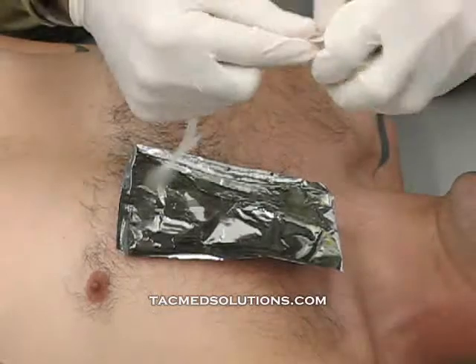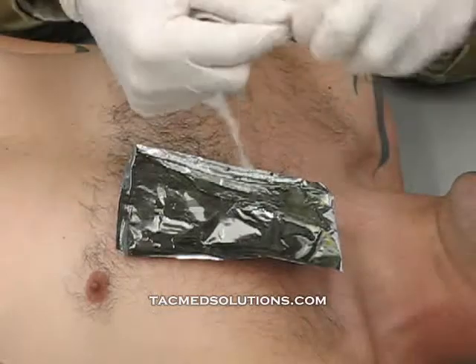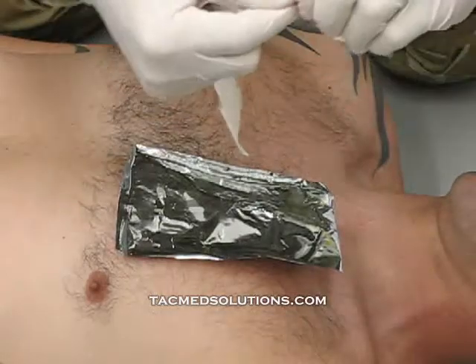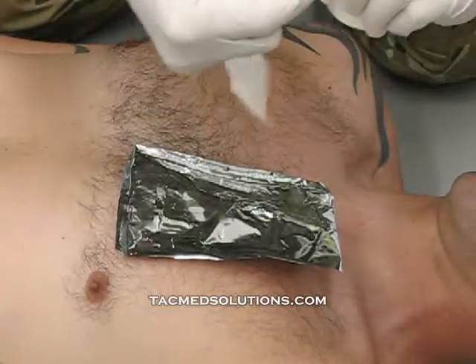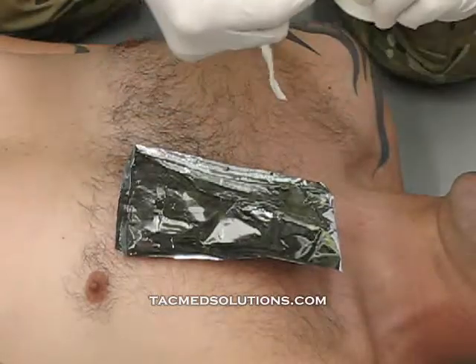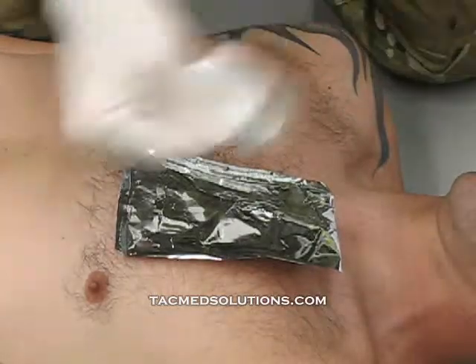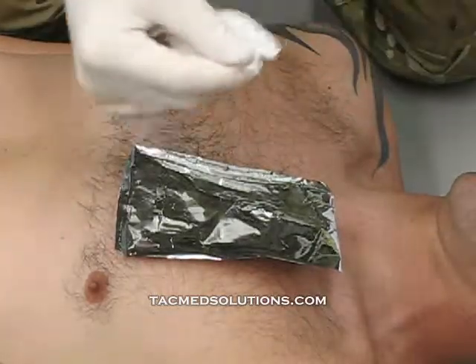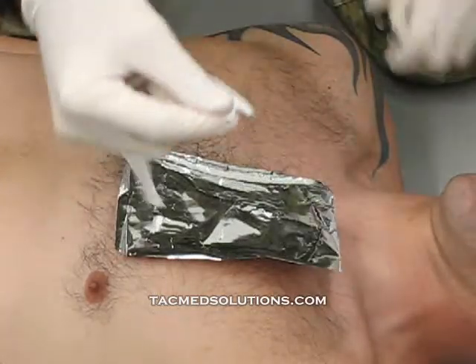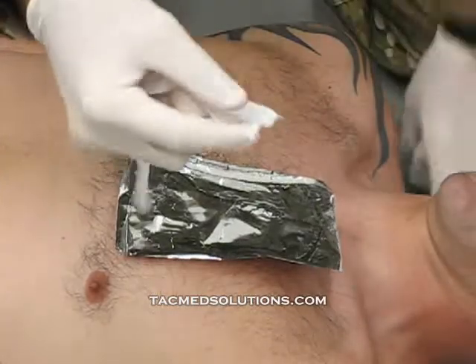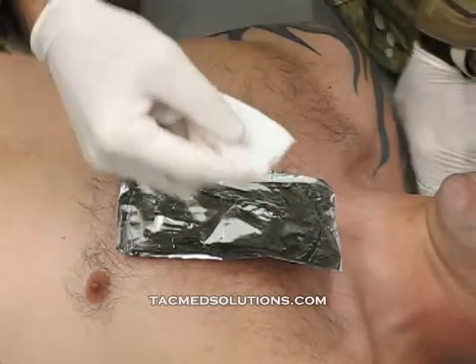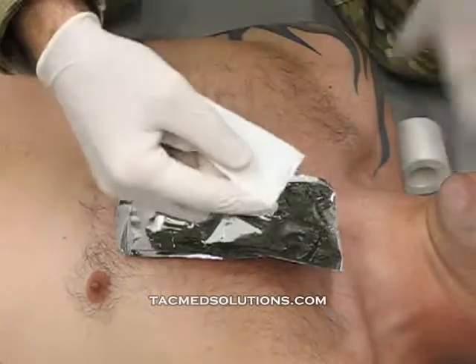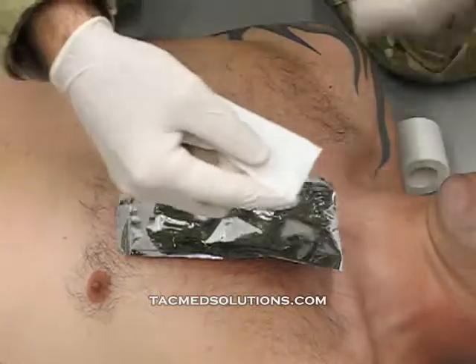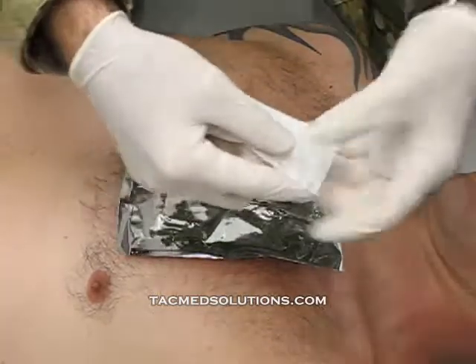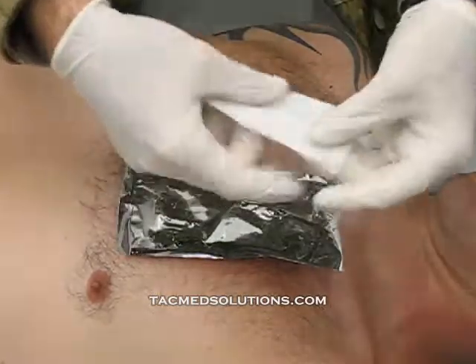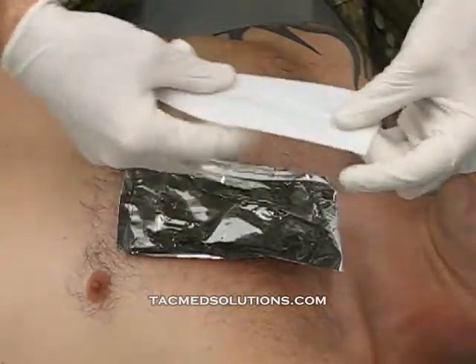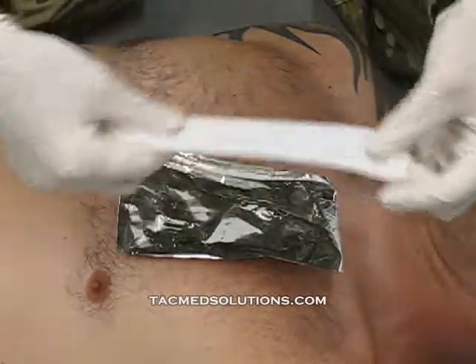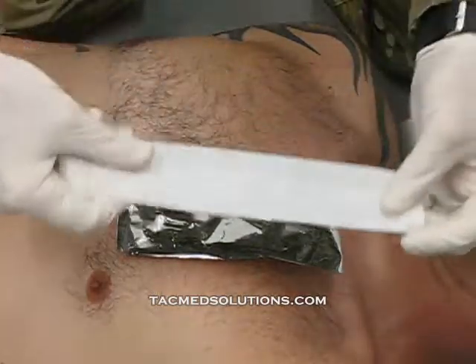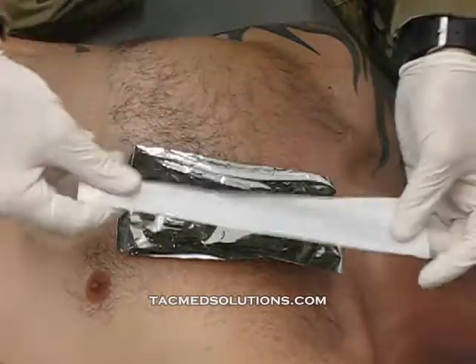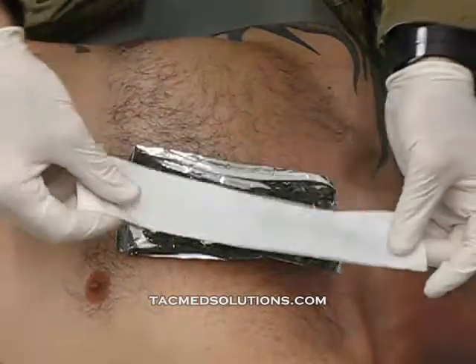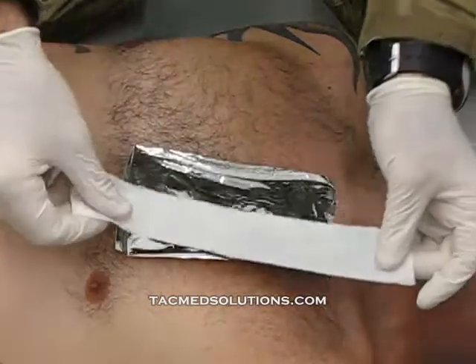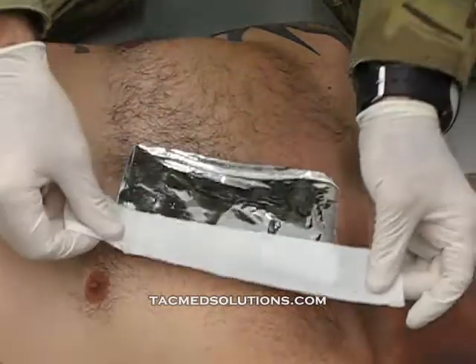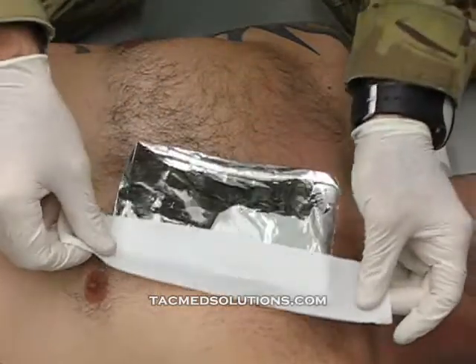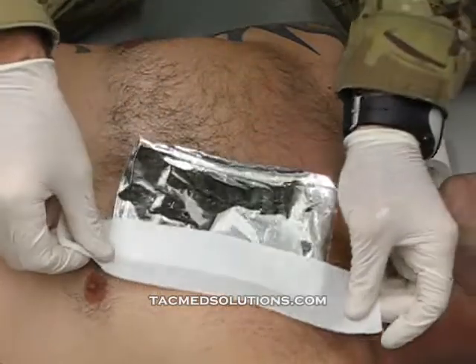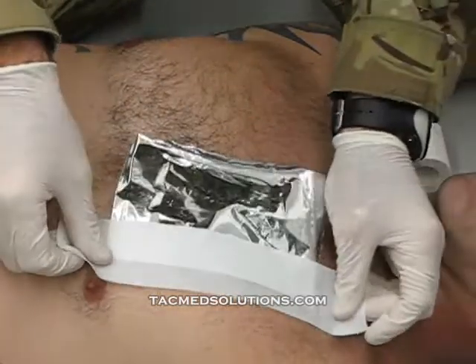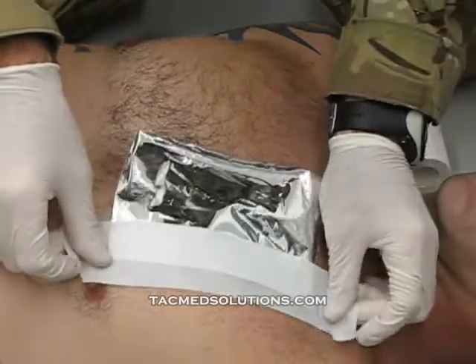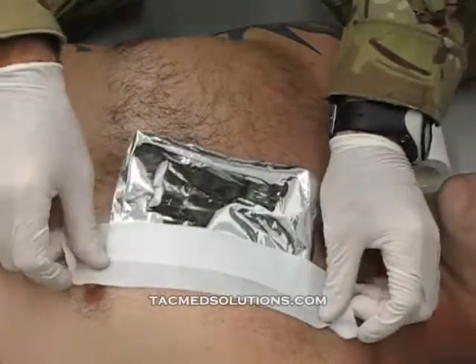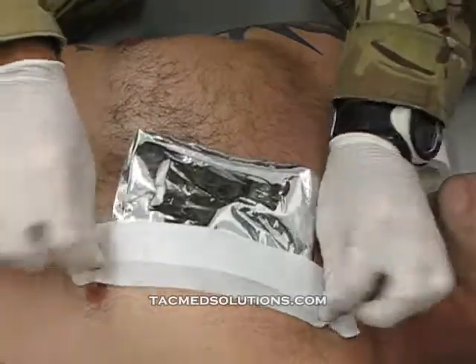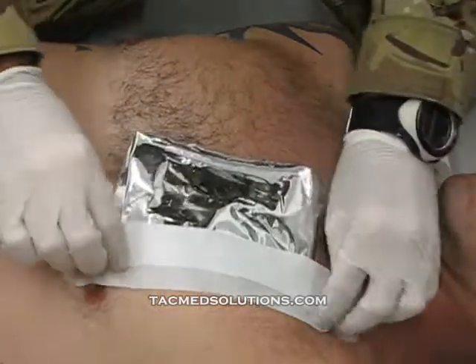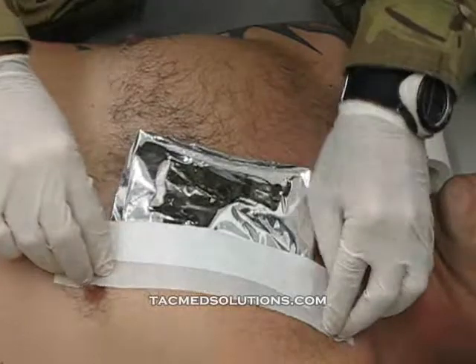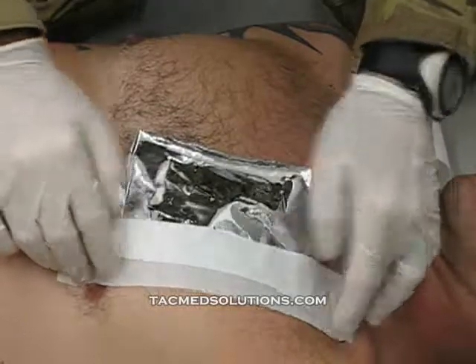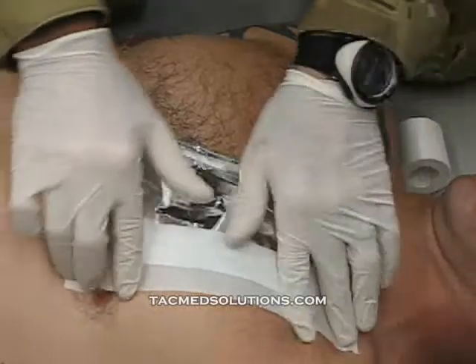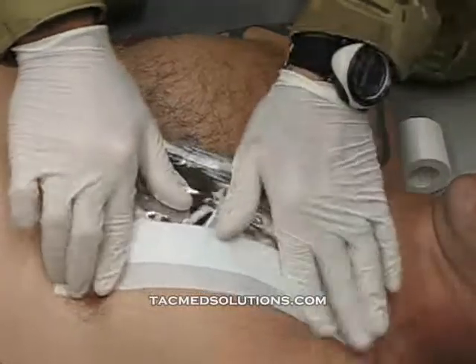The three-sided occlusive allows pressure to escape the chest cavity, preventing the onset of tension pneumothorax.